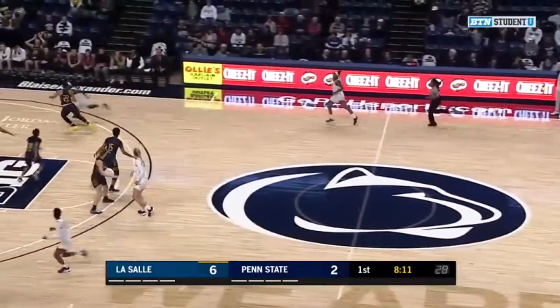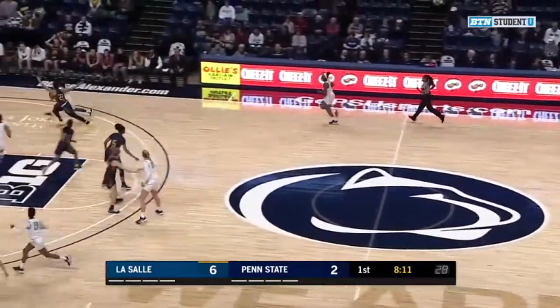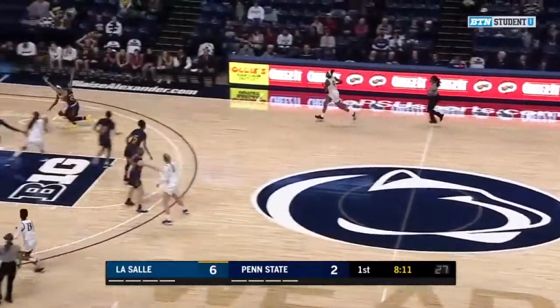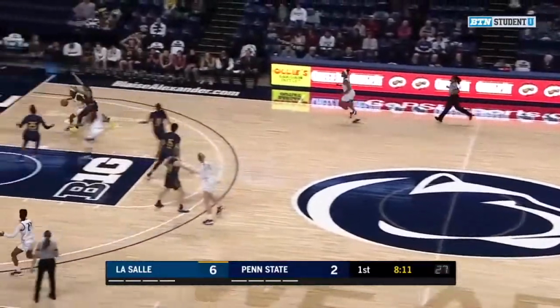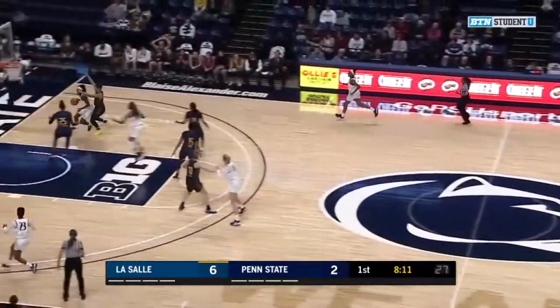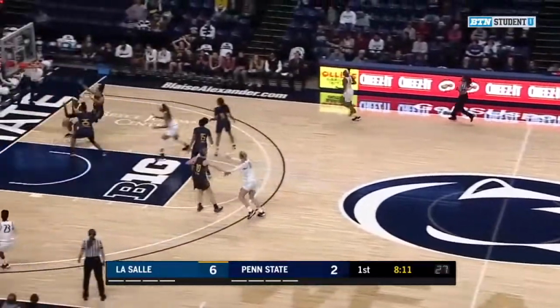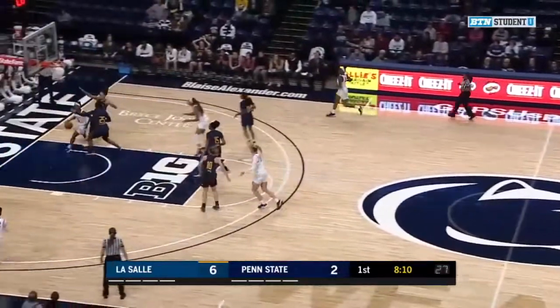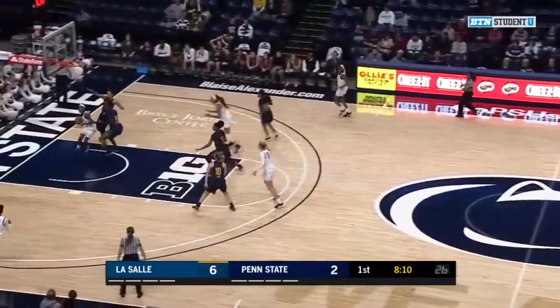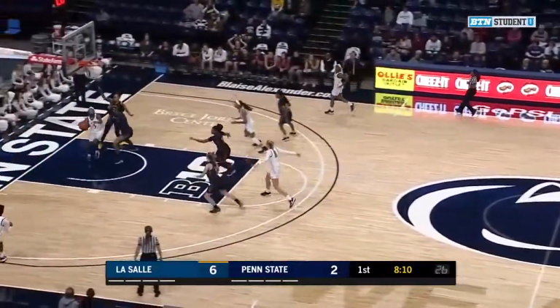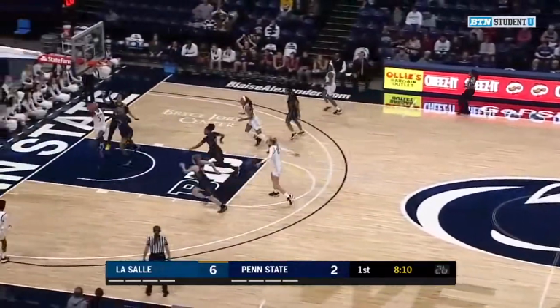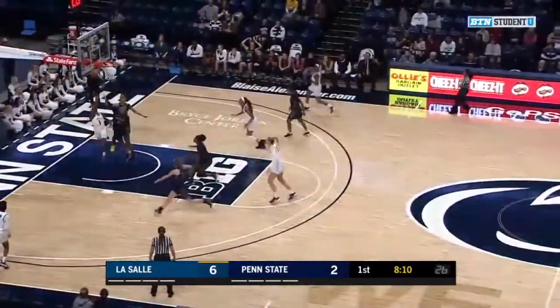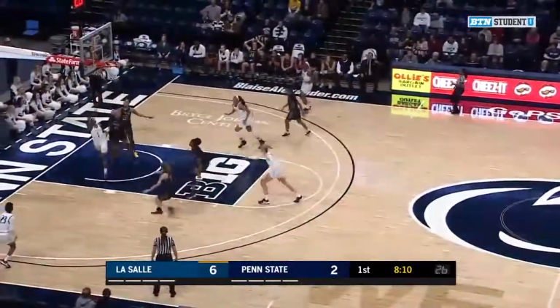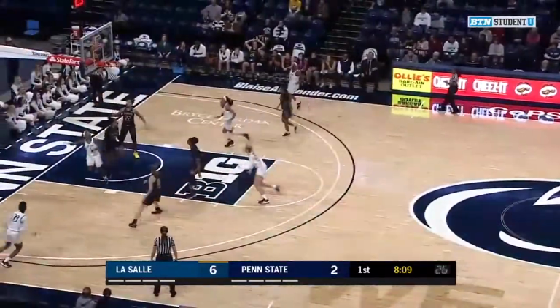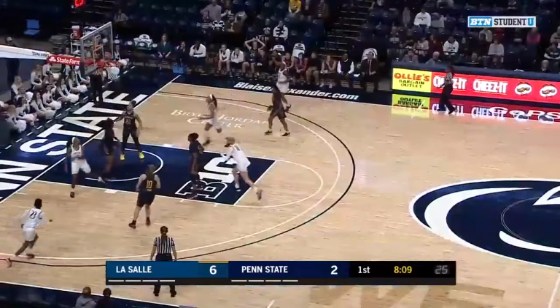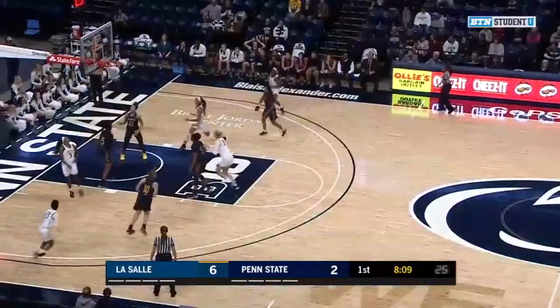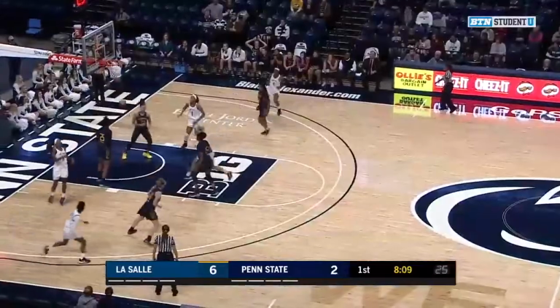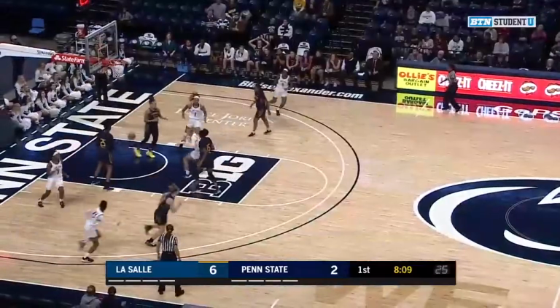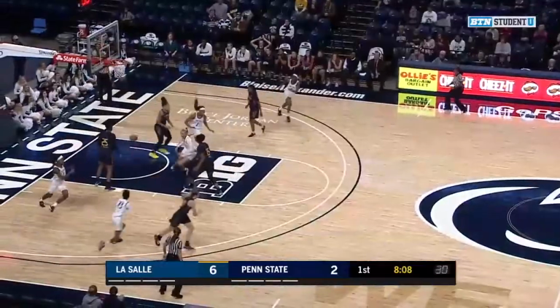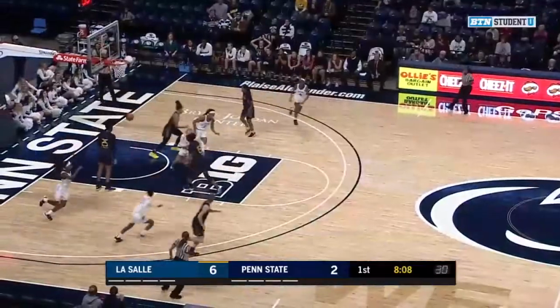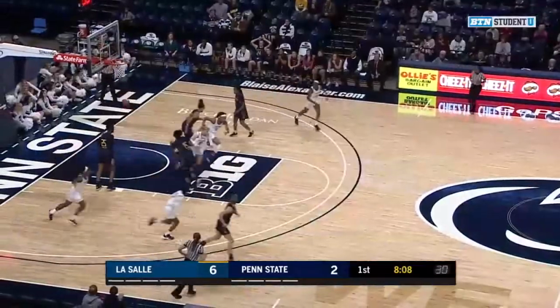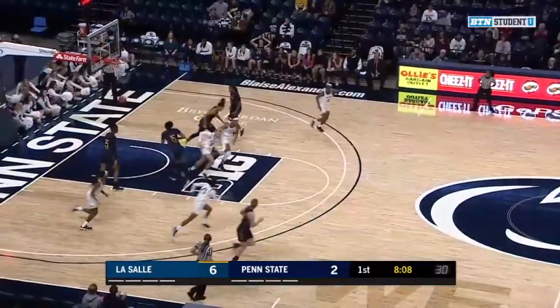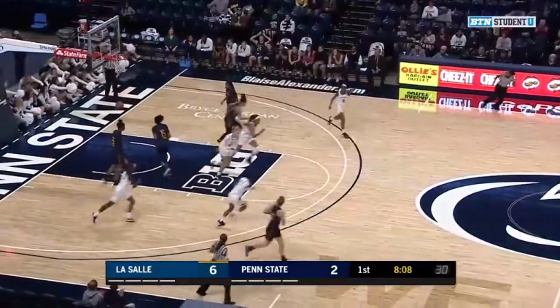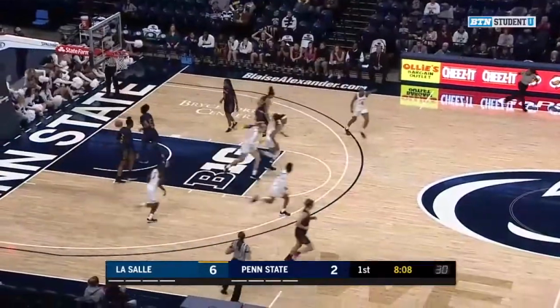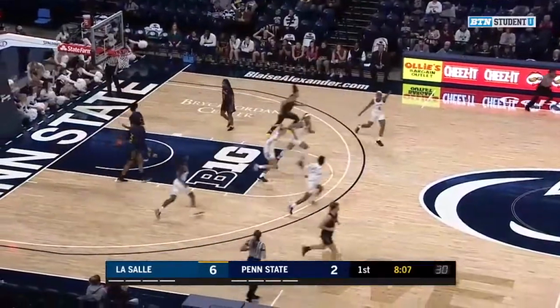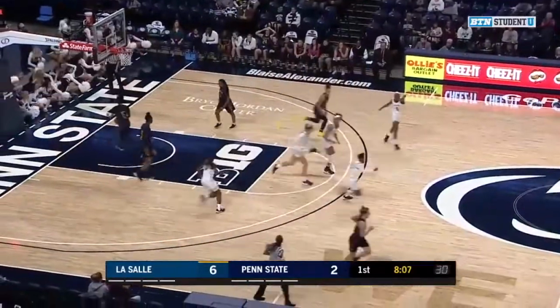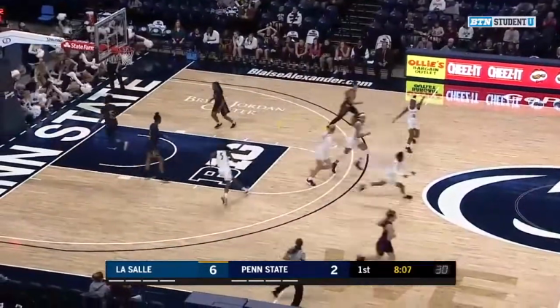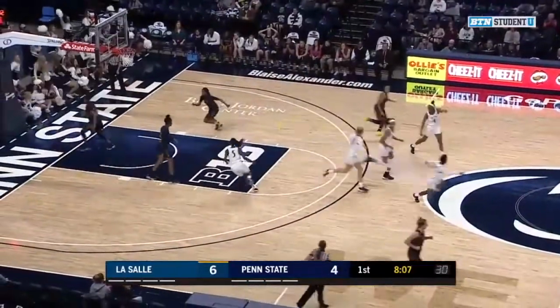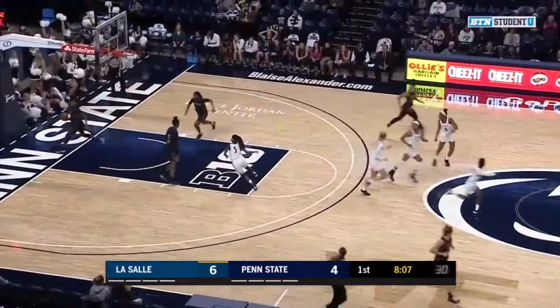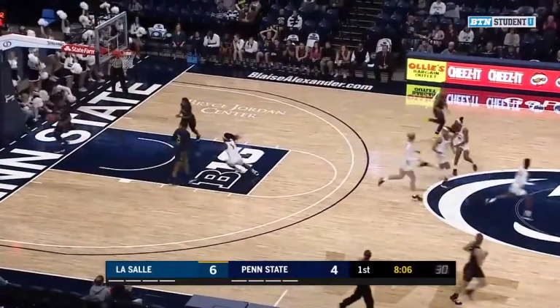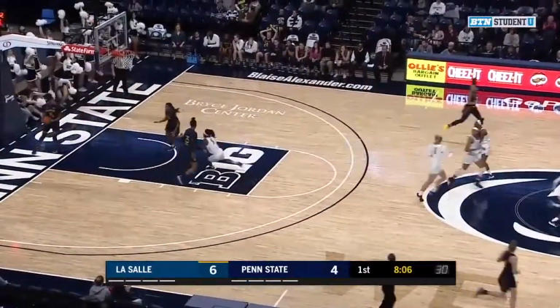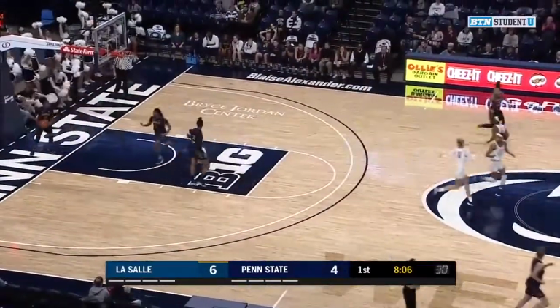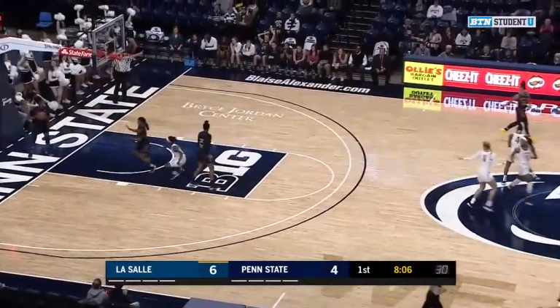McDaniel, the aggressor. Pretty reverse — got it to go. Nice finish from McDaniel.